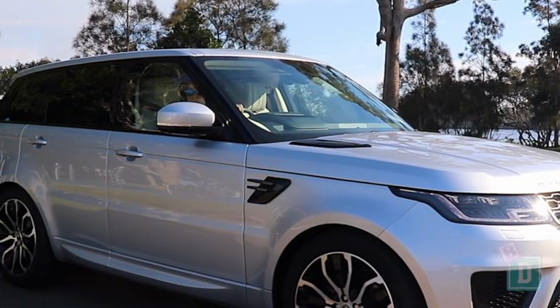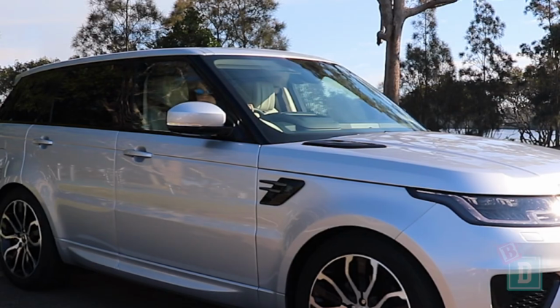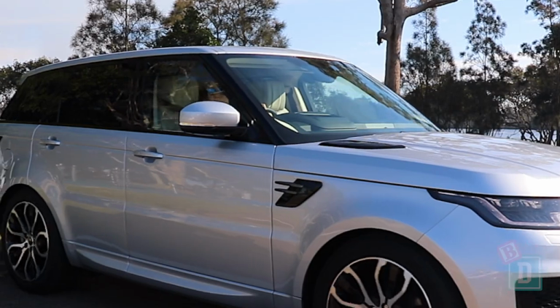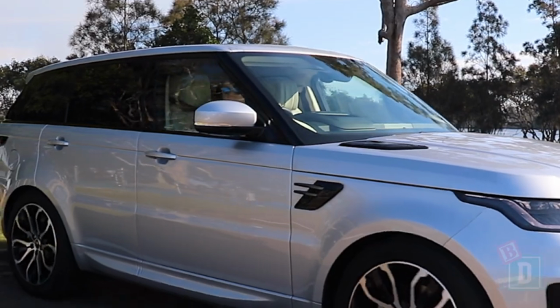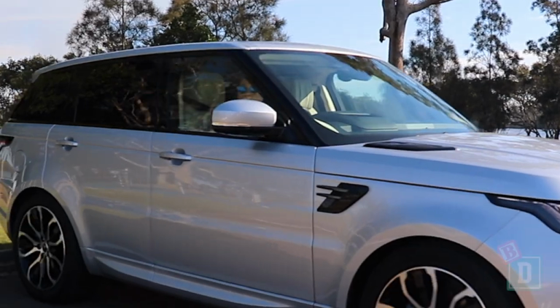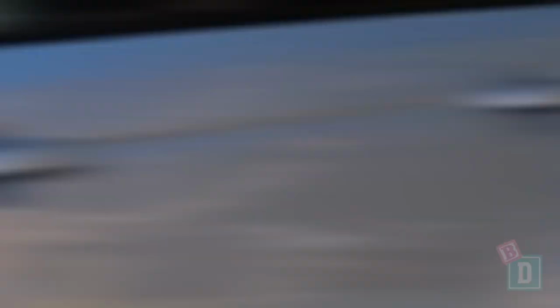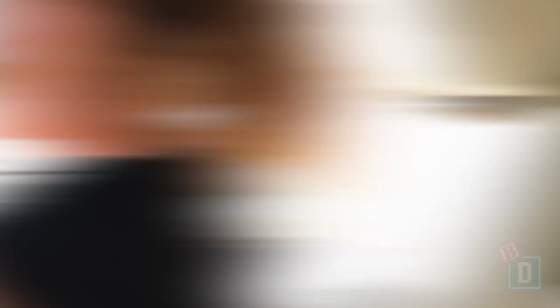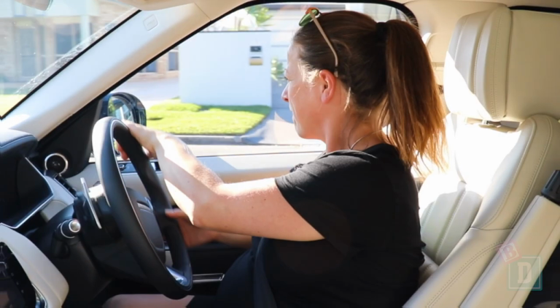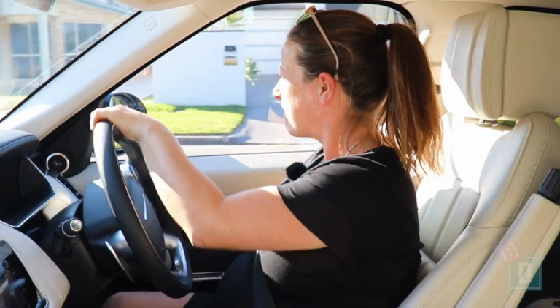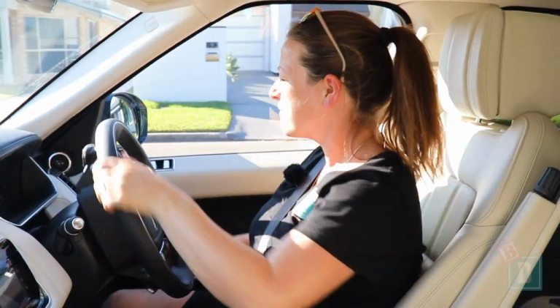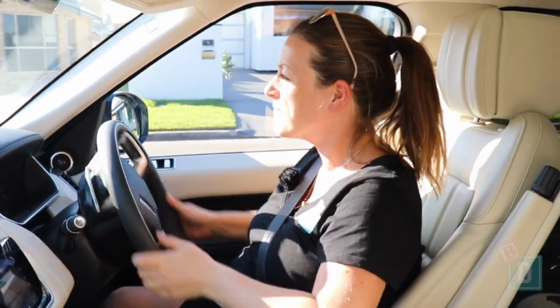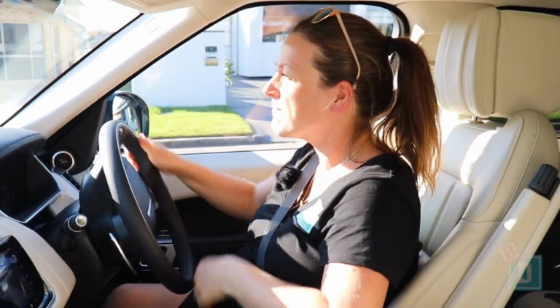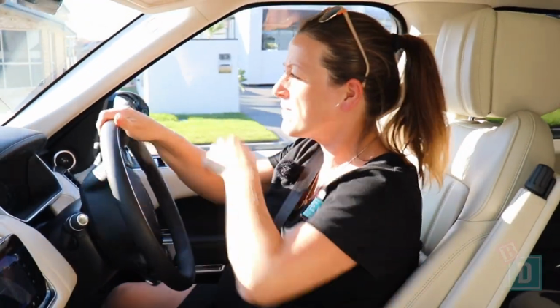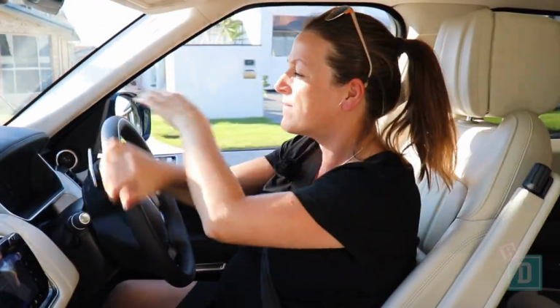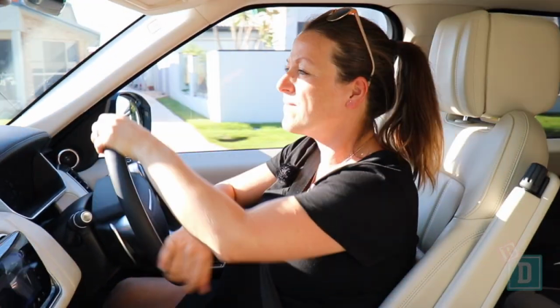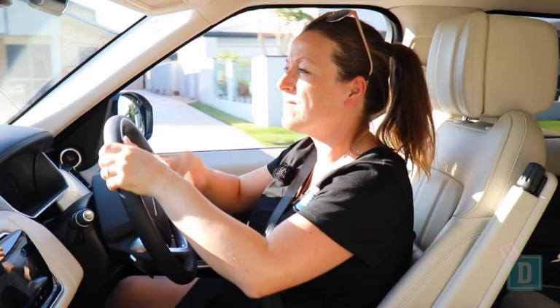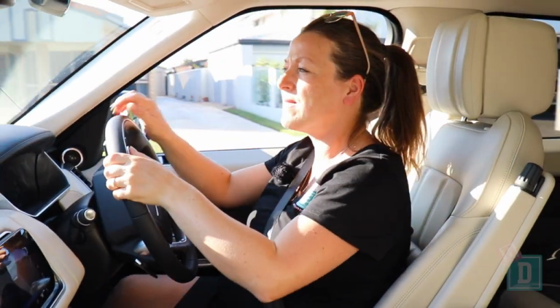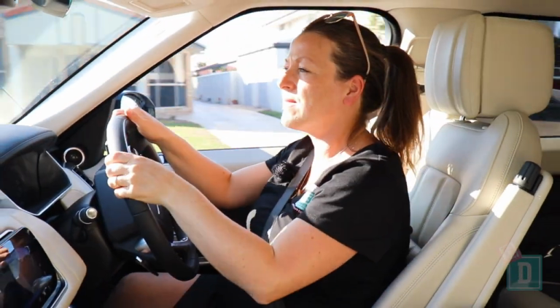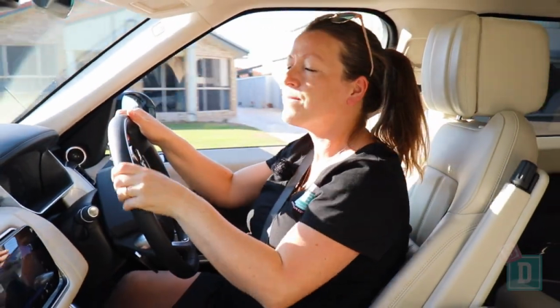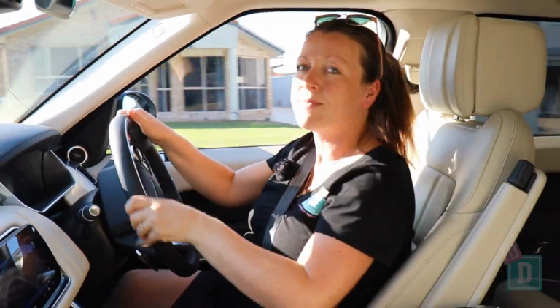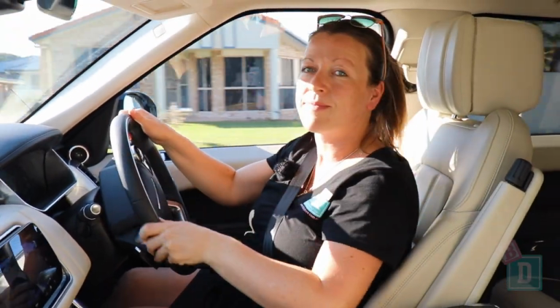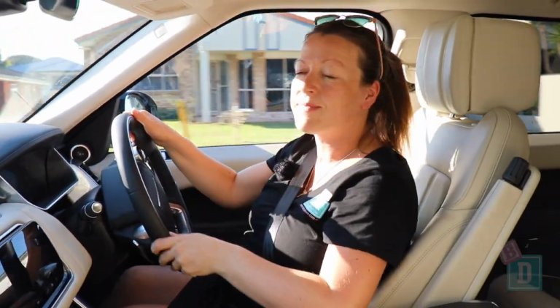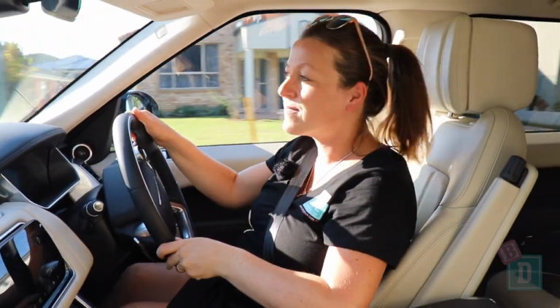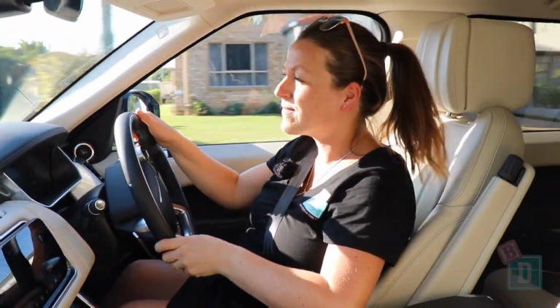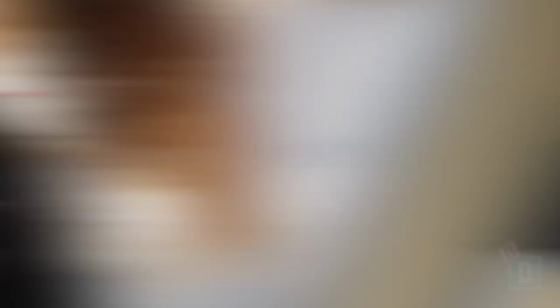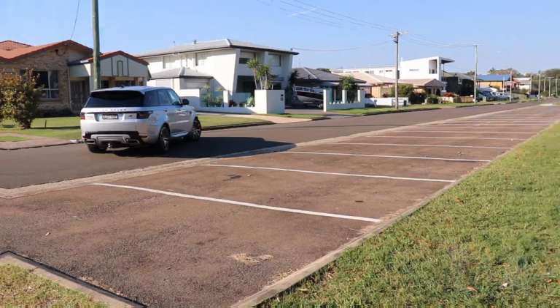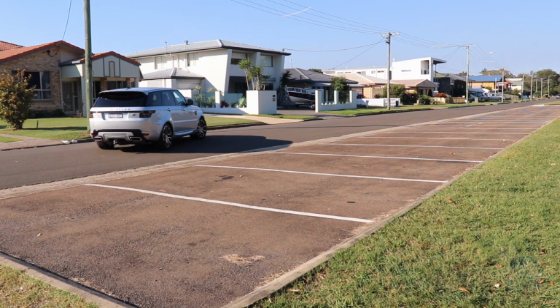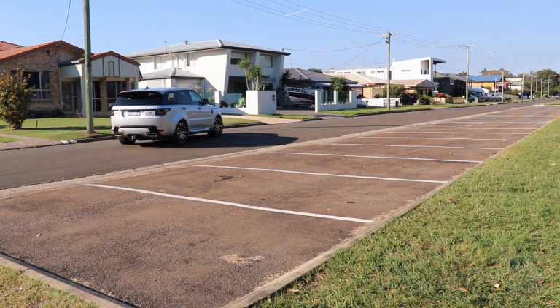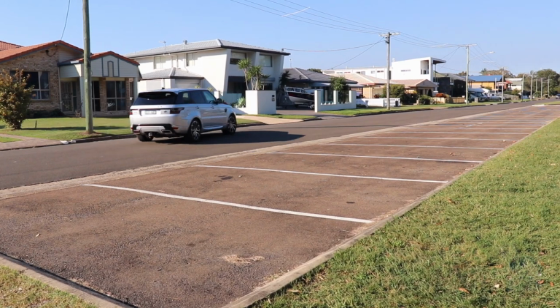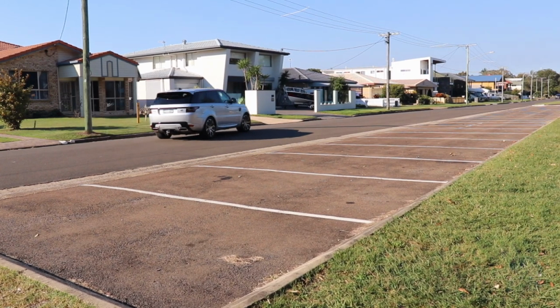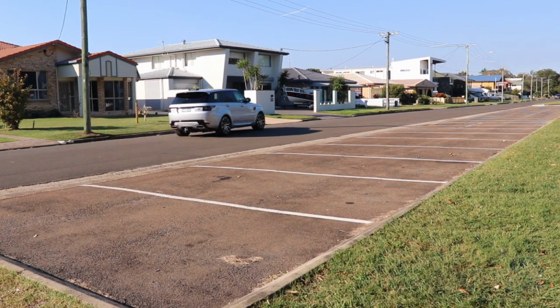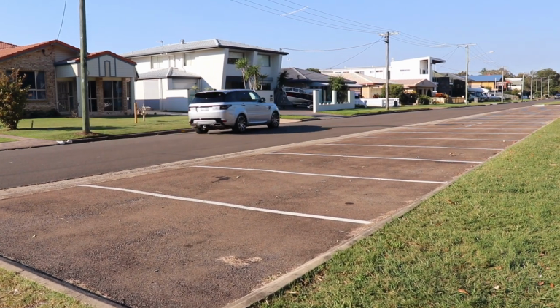This week I'm testing the luxury seven-seater Range Rover Sport. Let's find out how good it is as a baby drive.